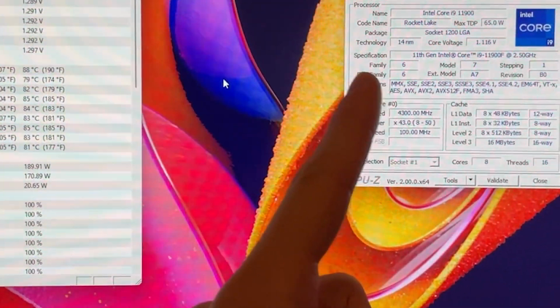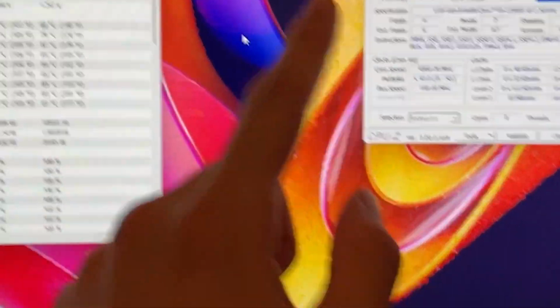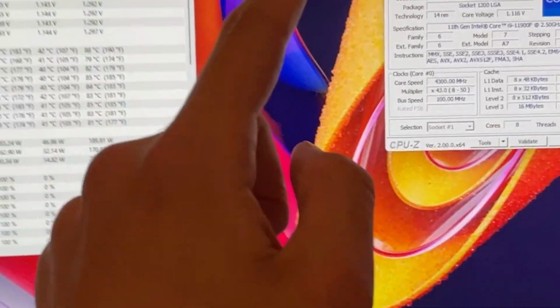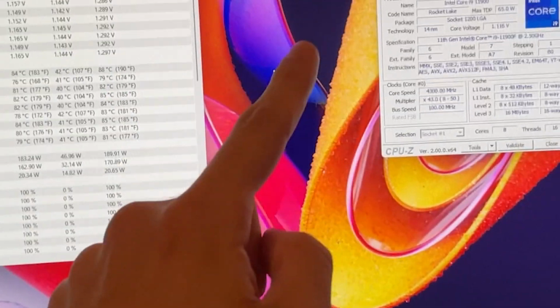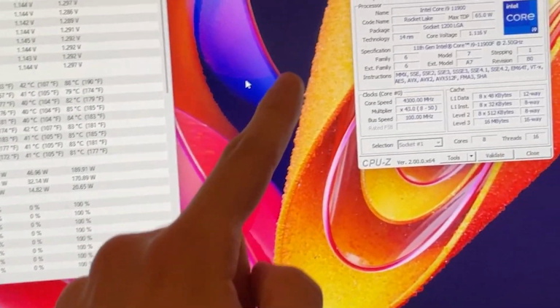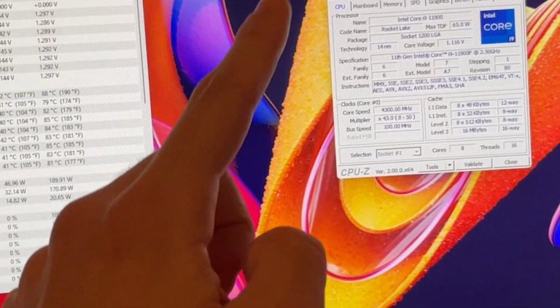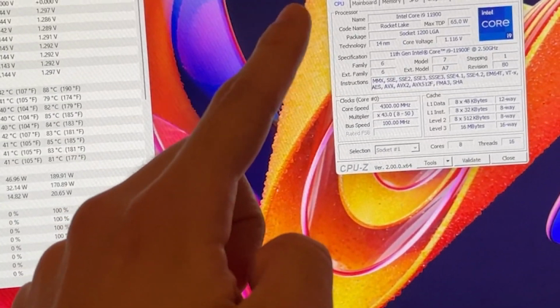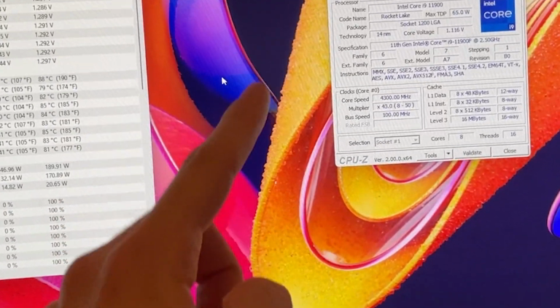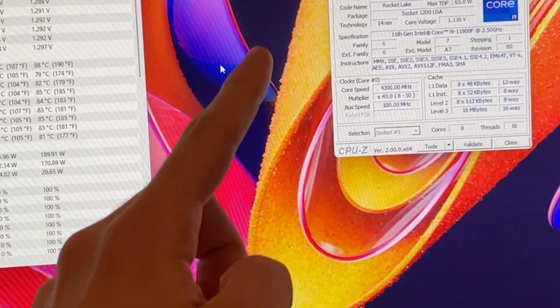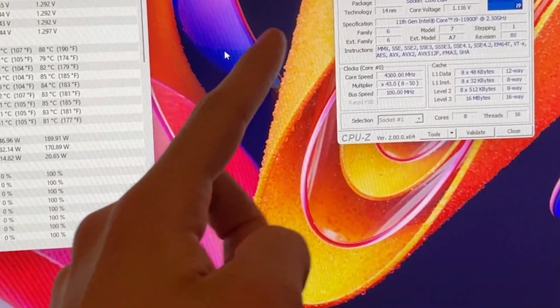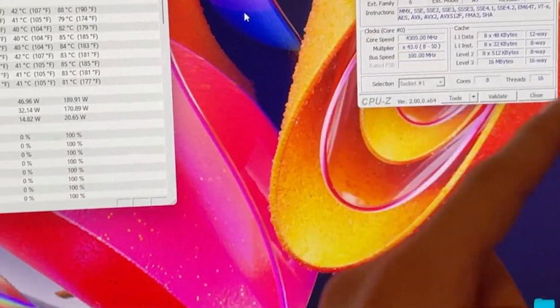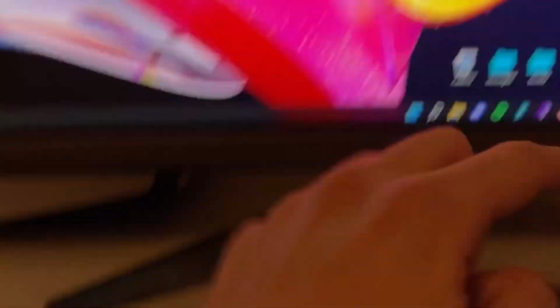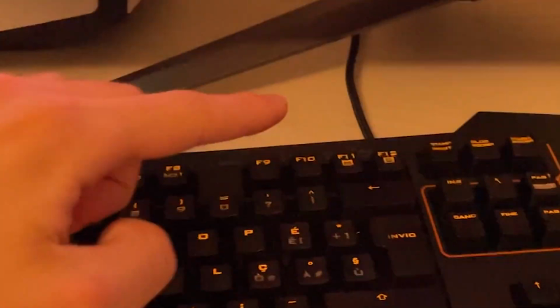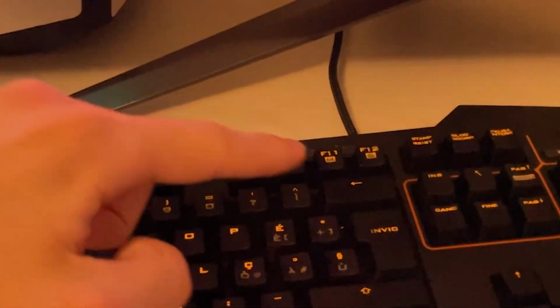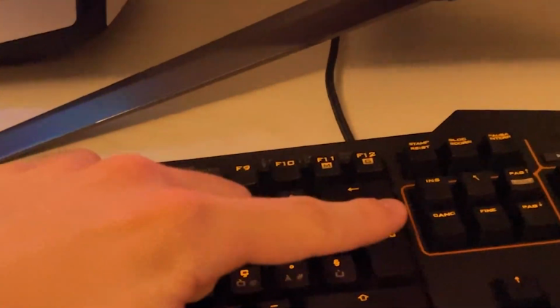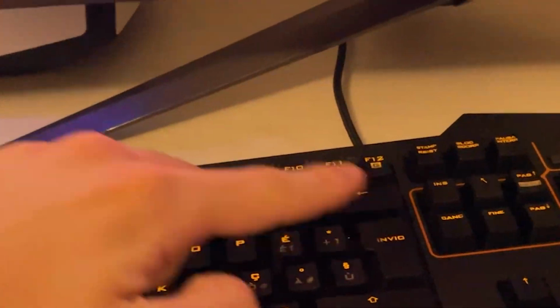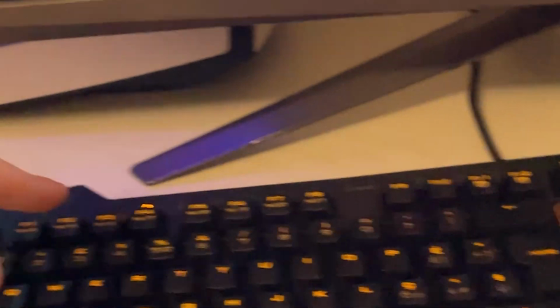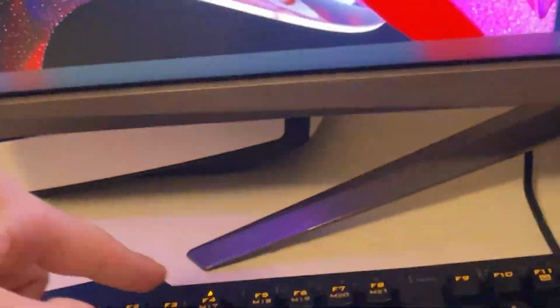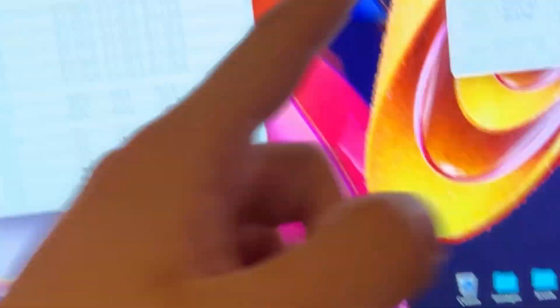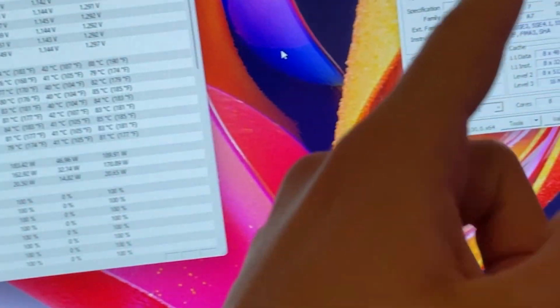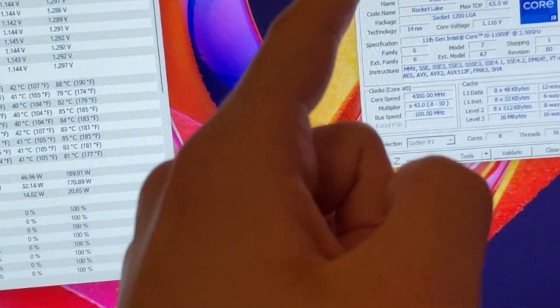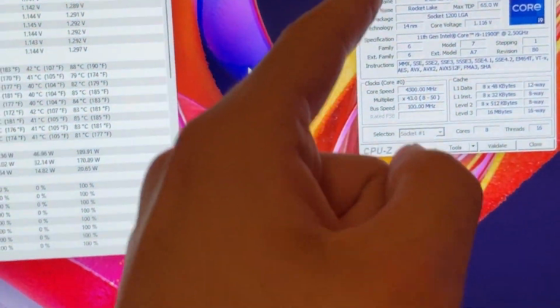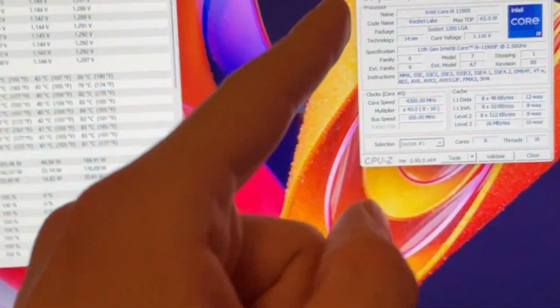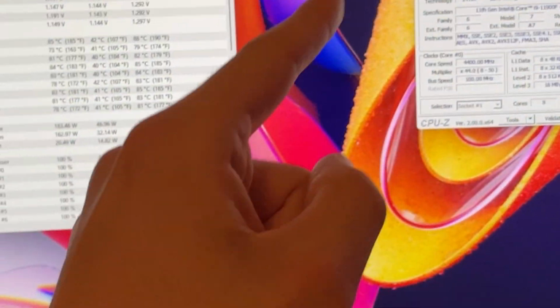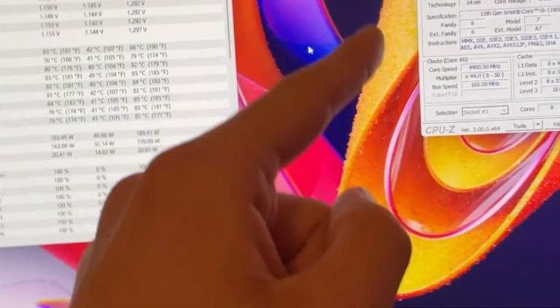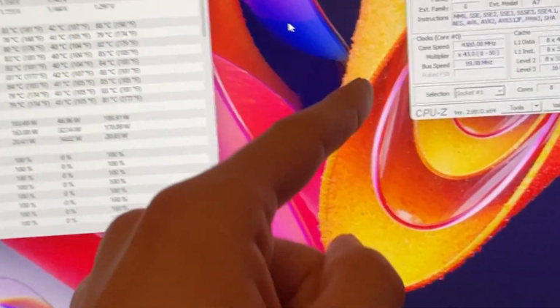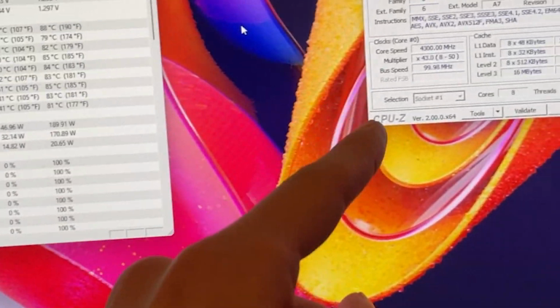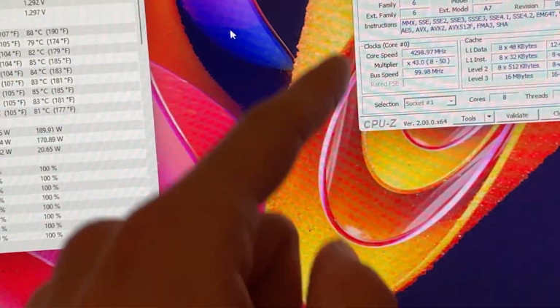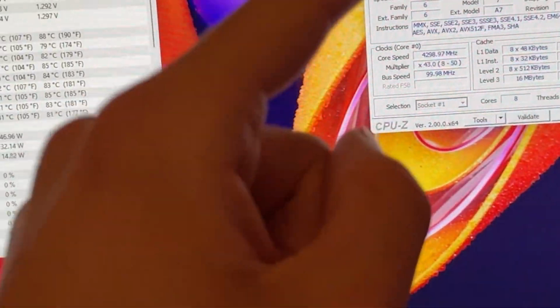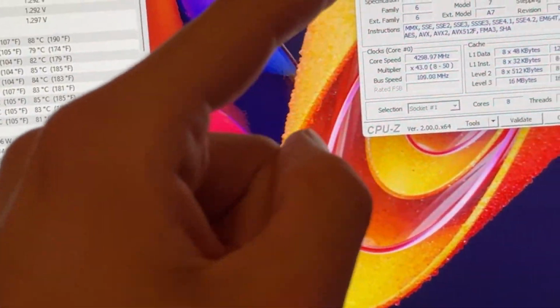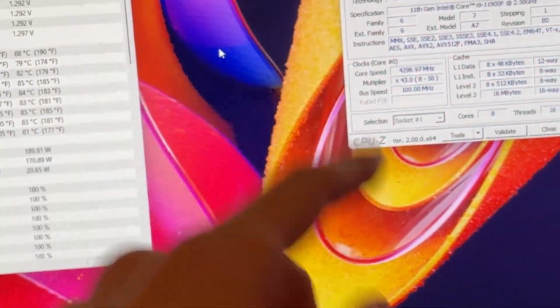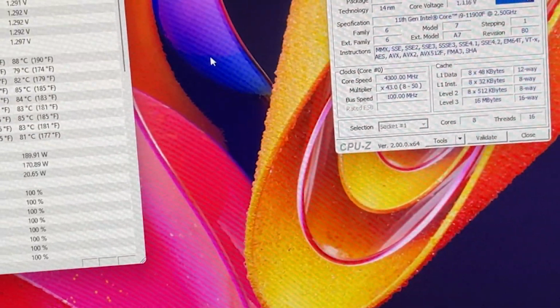First thing, you want to go into the BIOS. To do that, just spam the Delete or F2 key. Let's go into the BIOS and see what we can do.